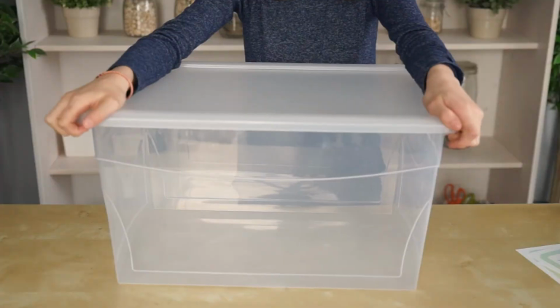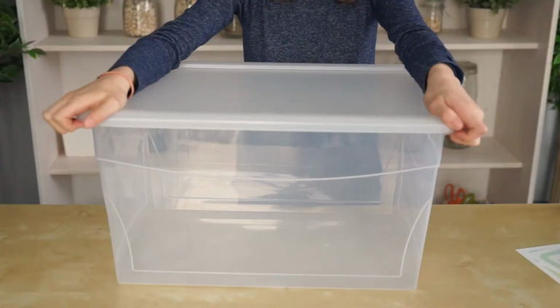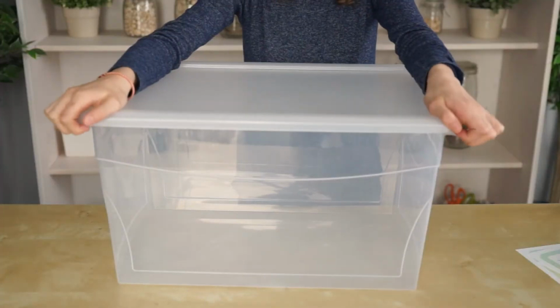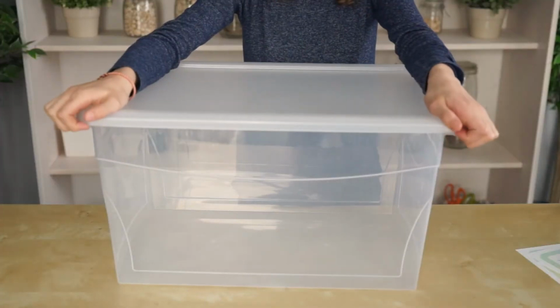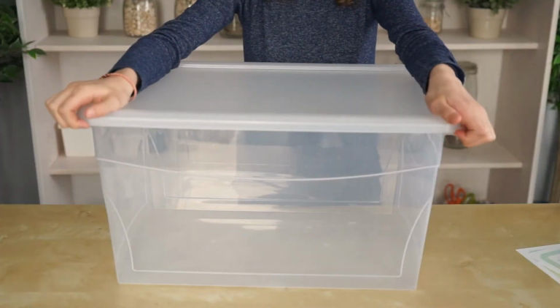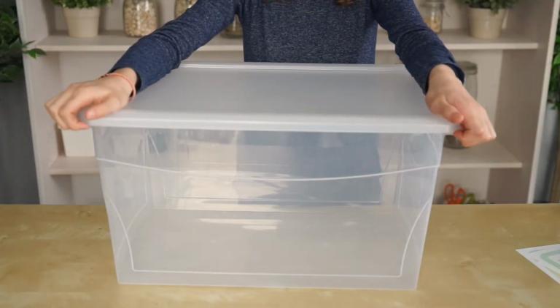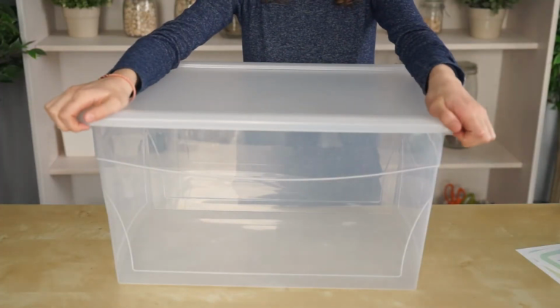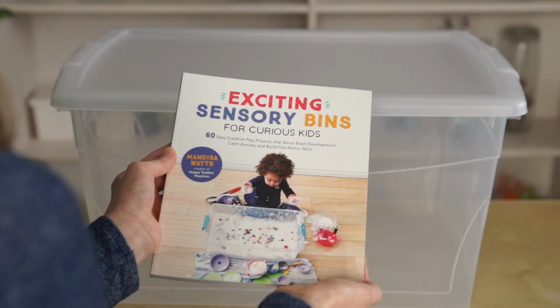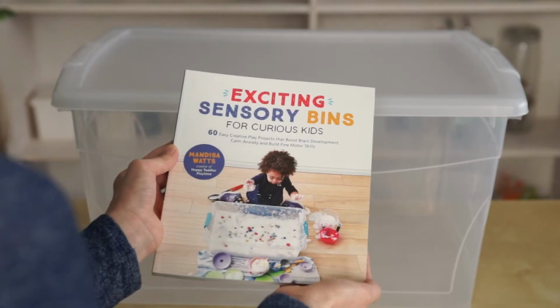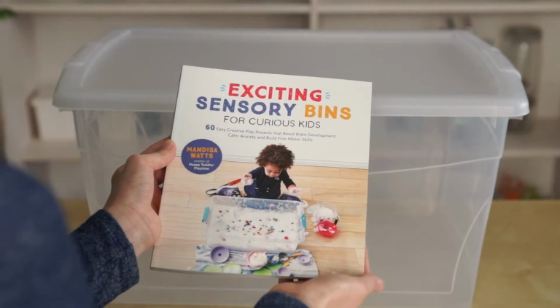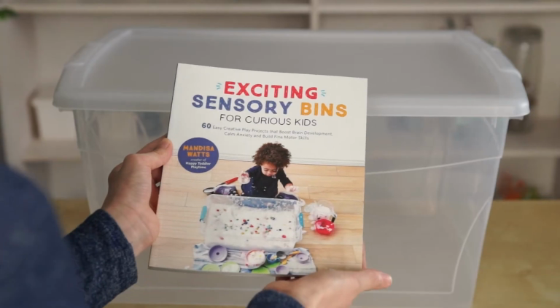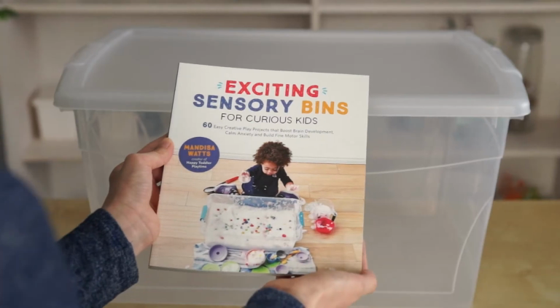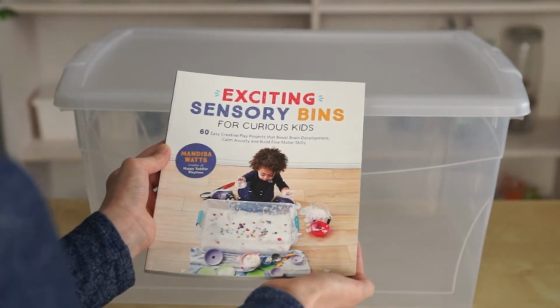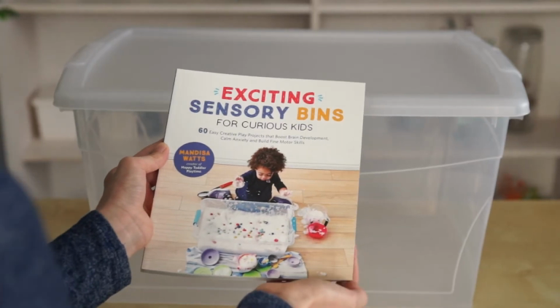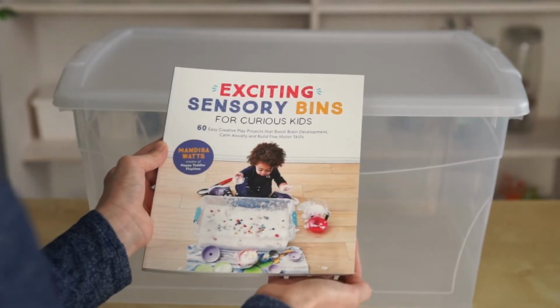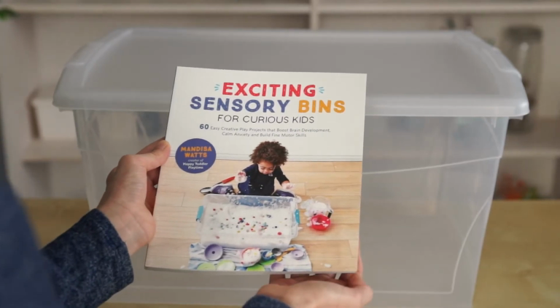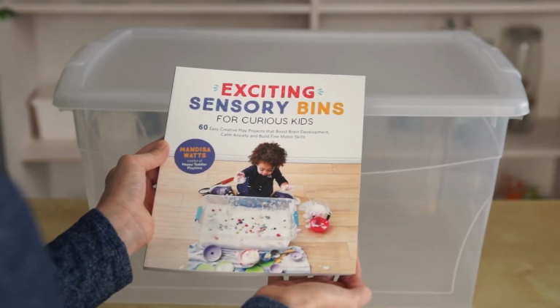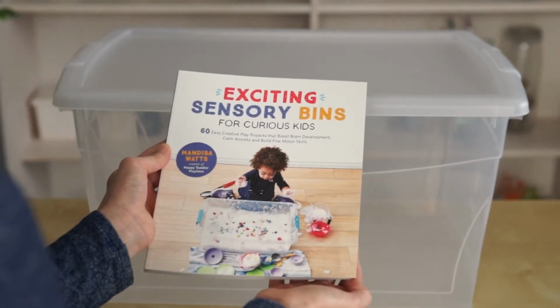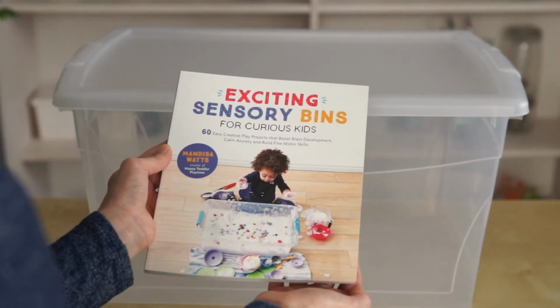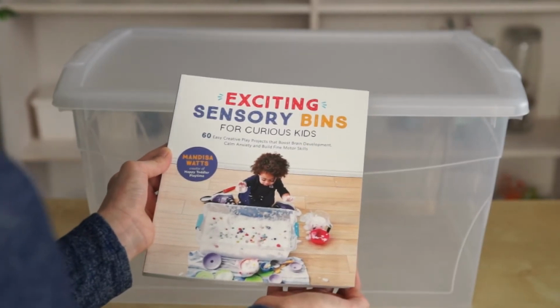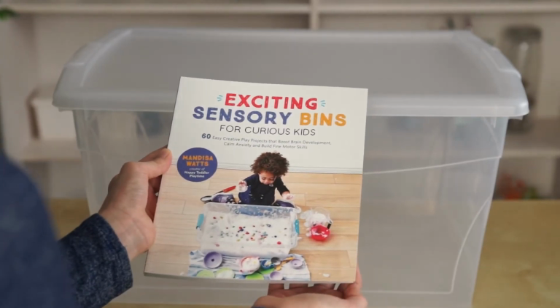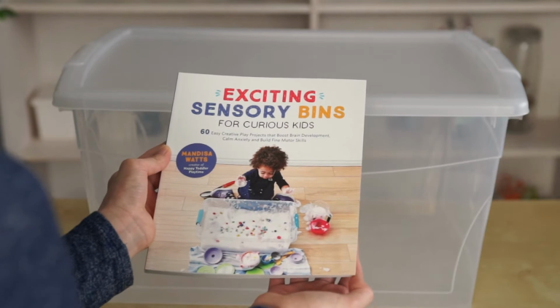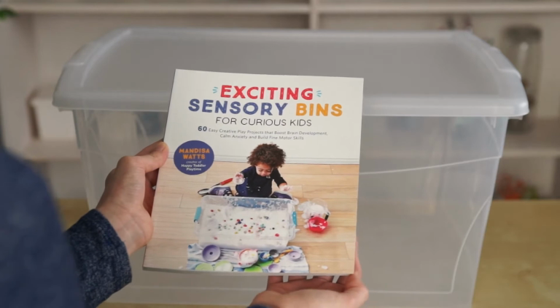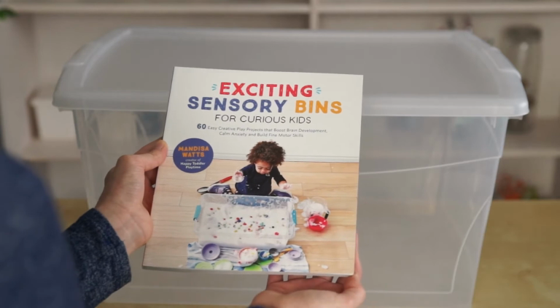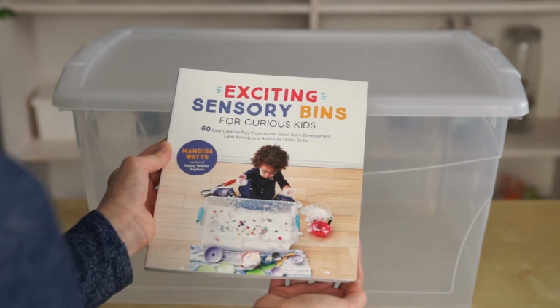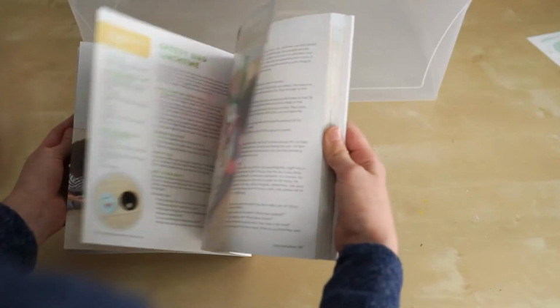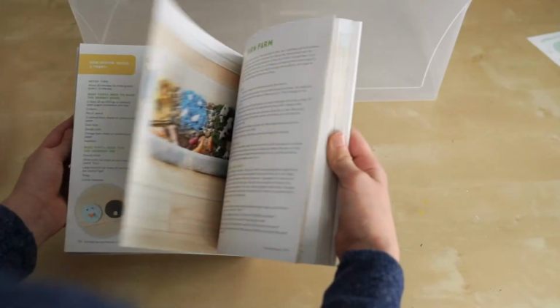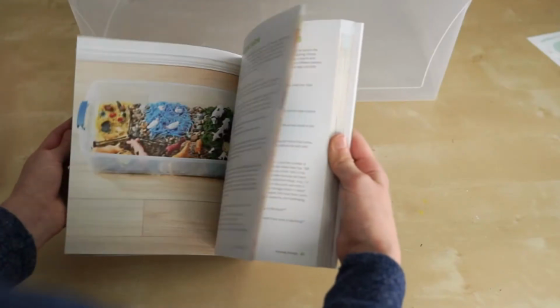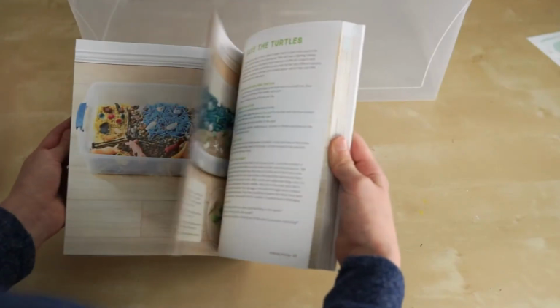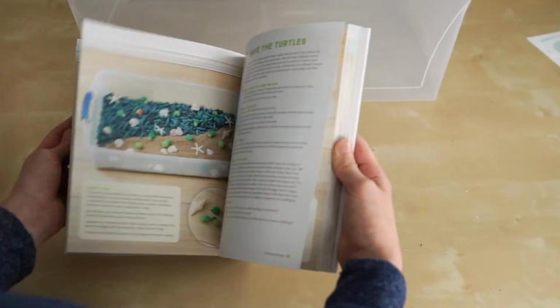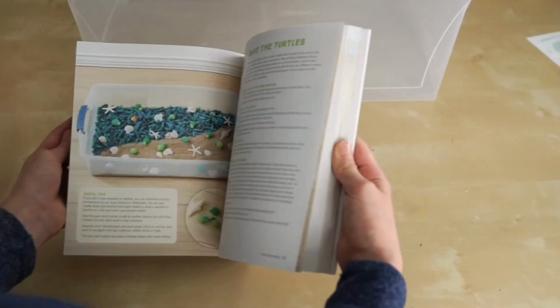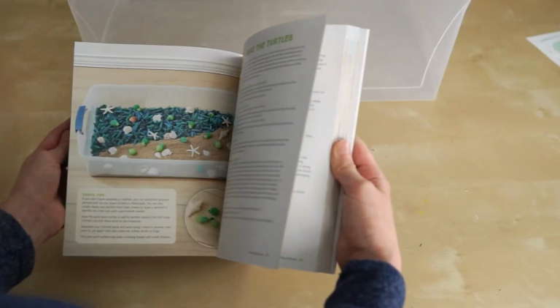Start off with a bin. We're adding a sensory bins book from Happy Toddler Playtime. Look at all these awesome ideas.